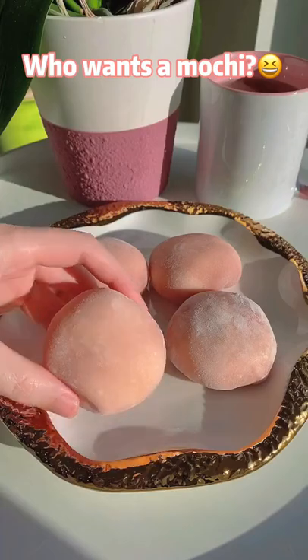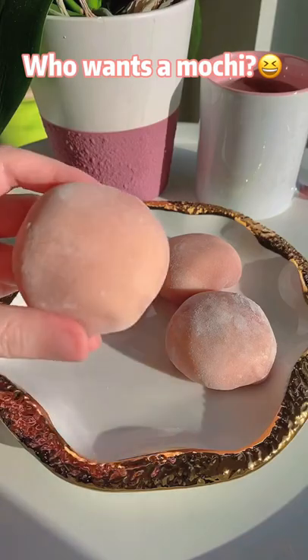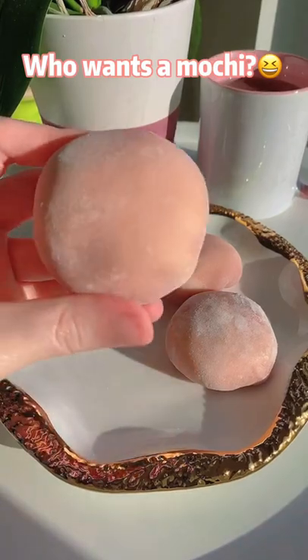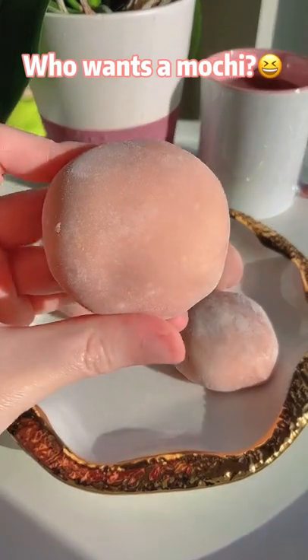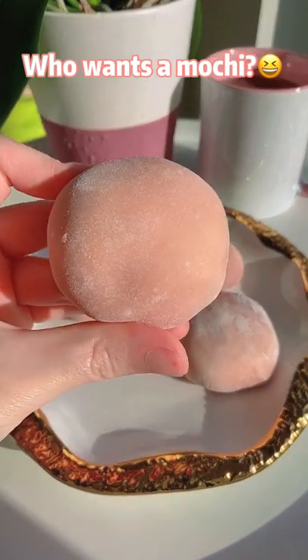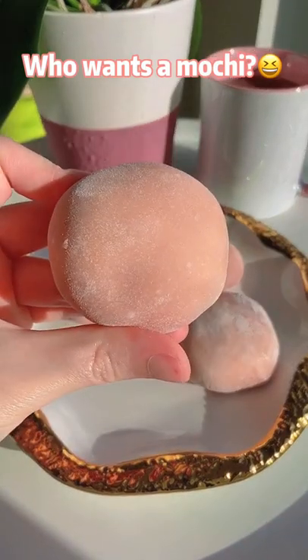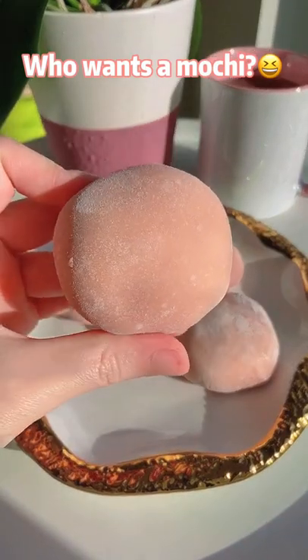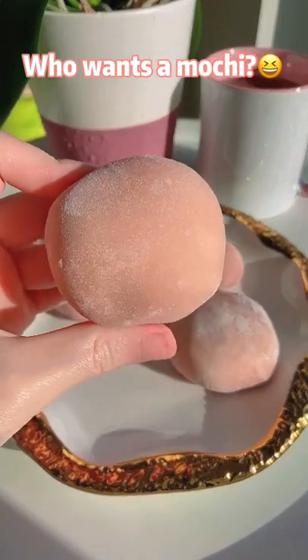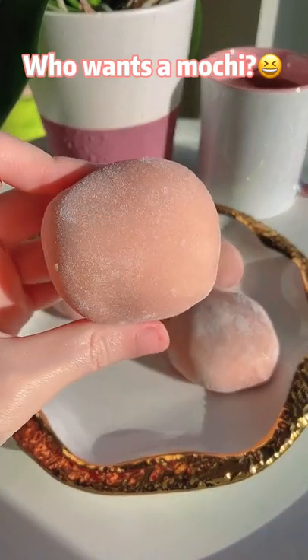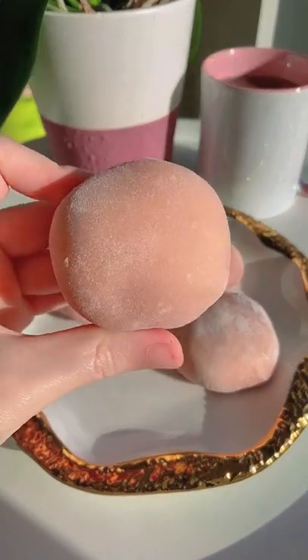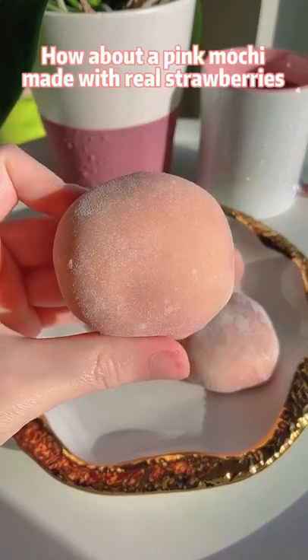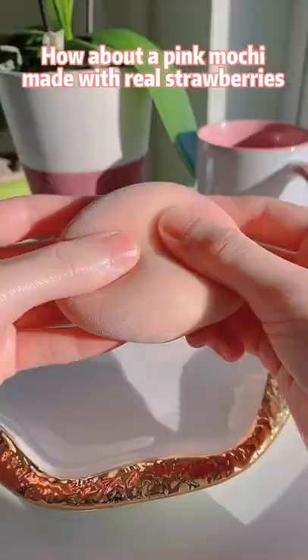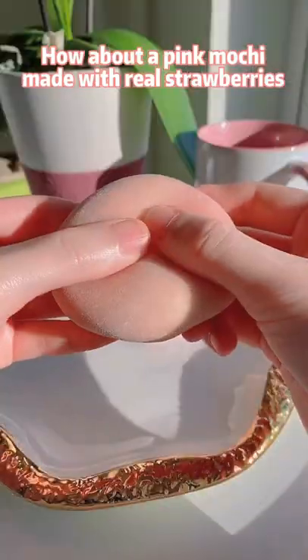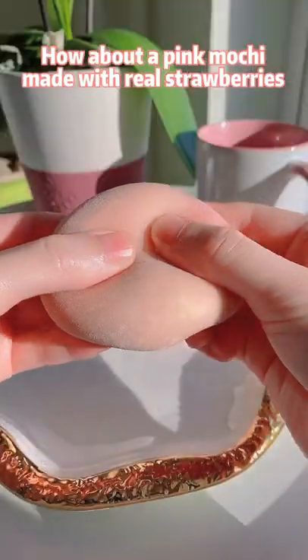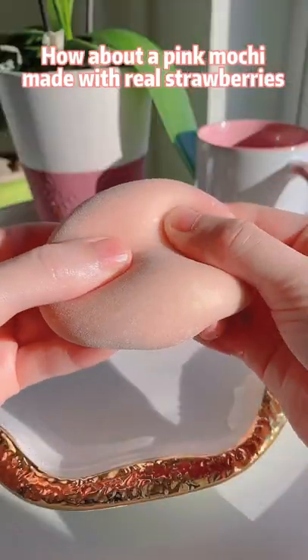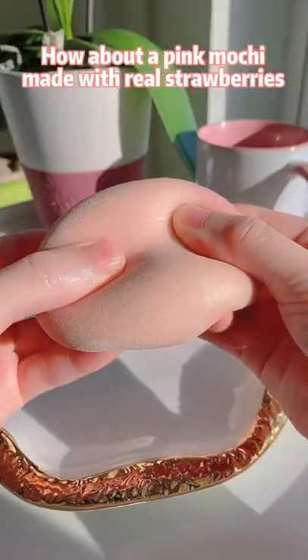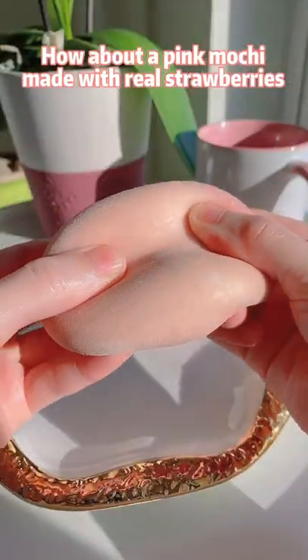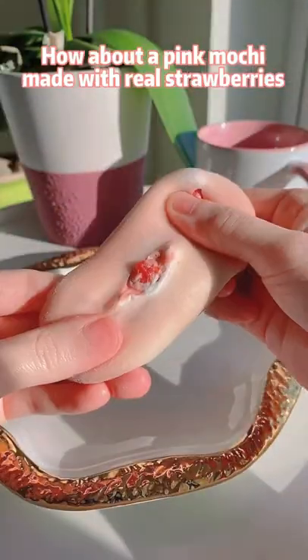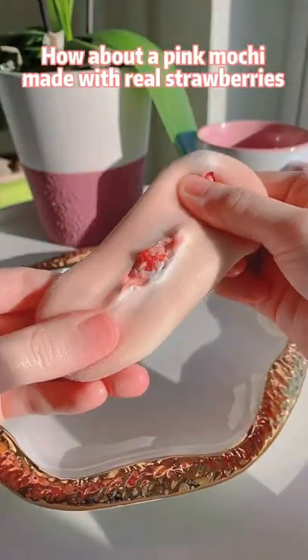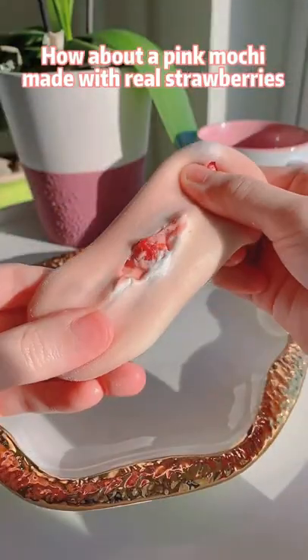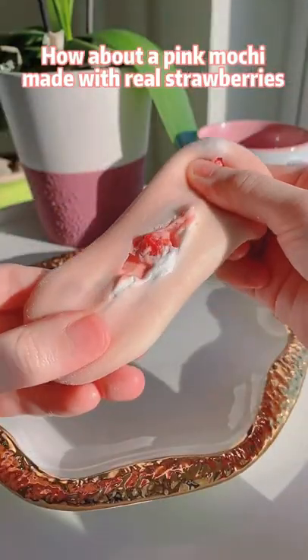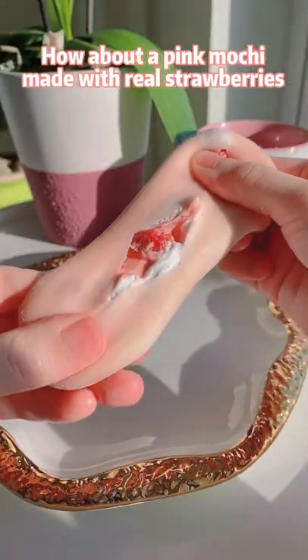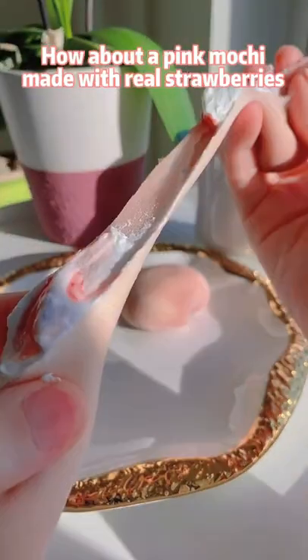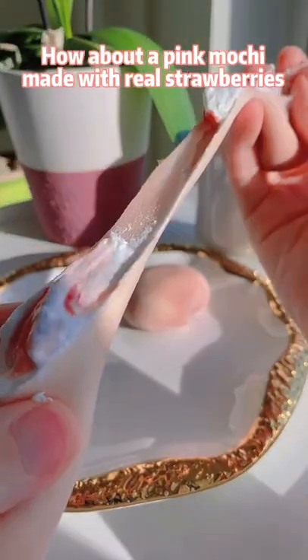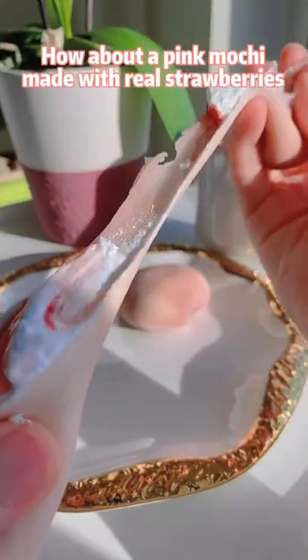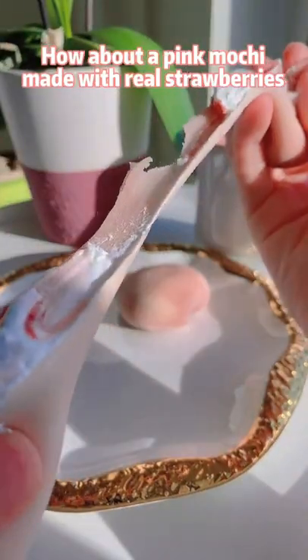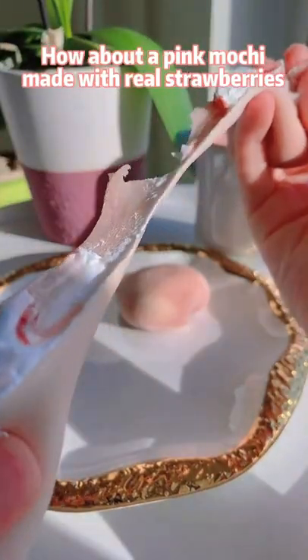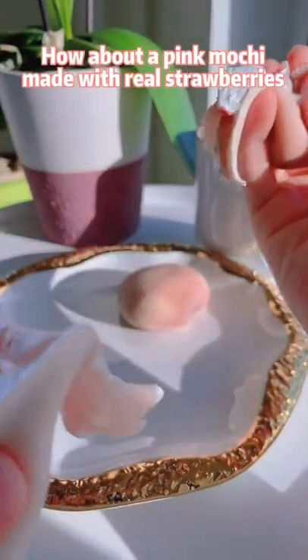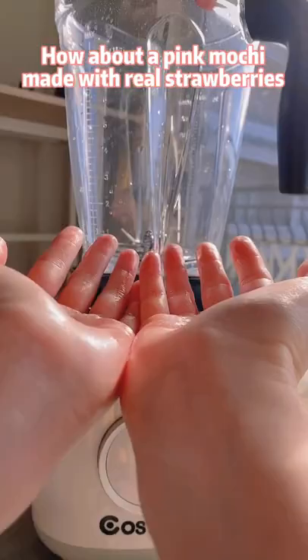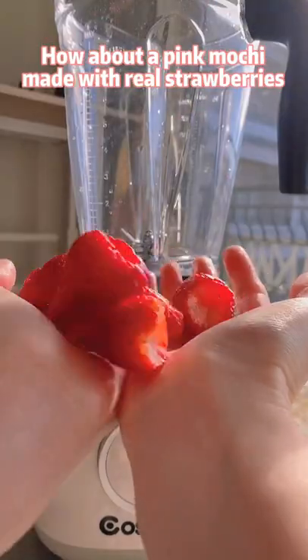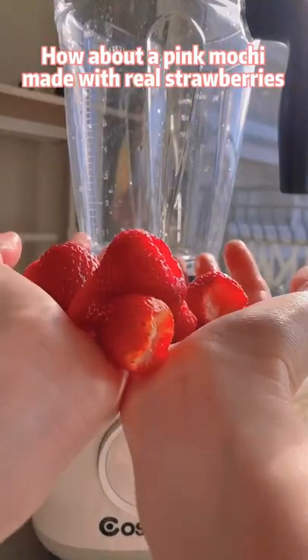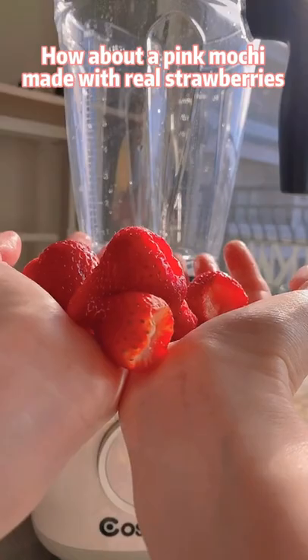Who wants a mochi? How about a pink mochi made with real strawberries?